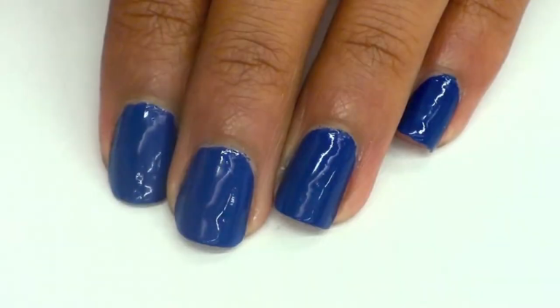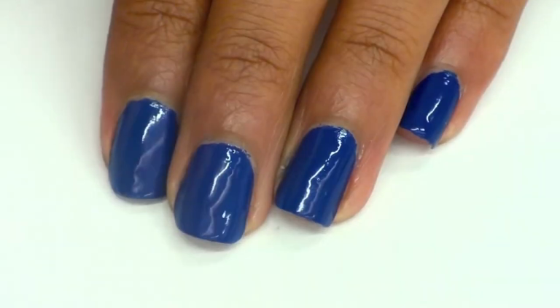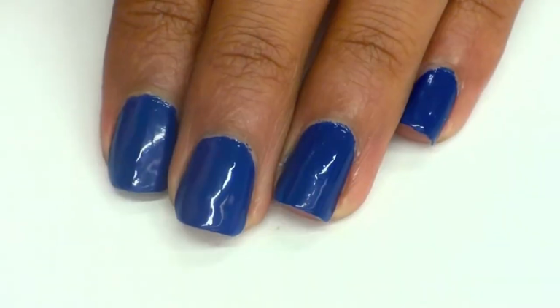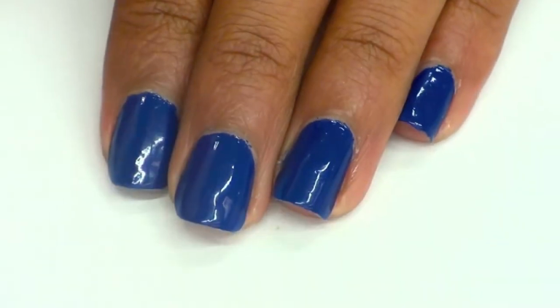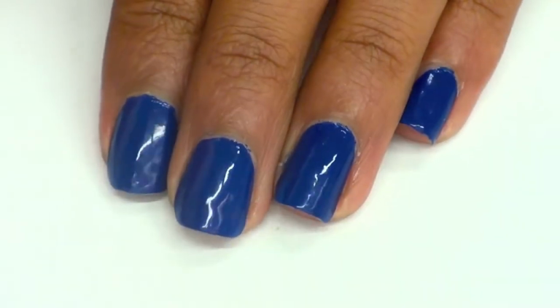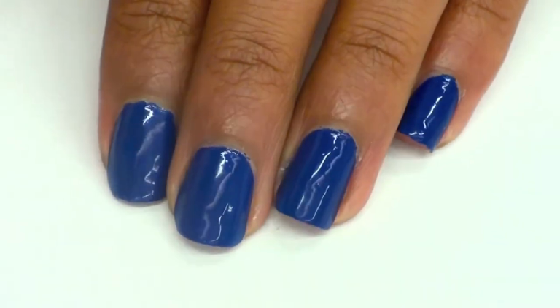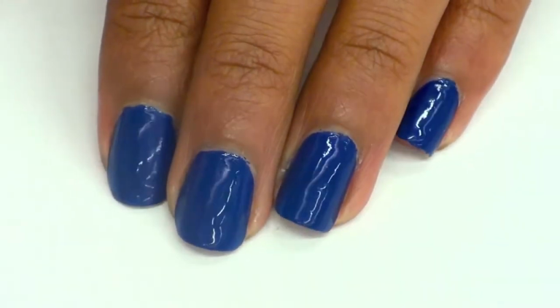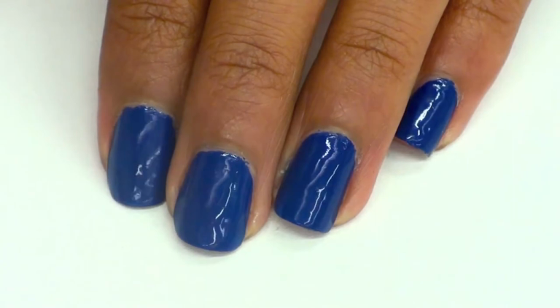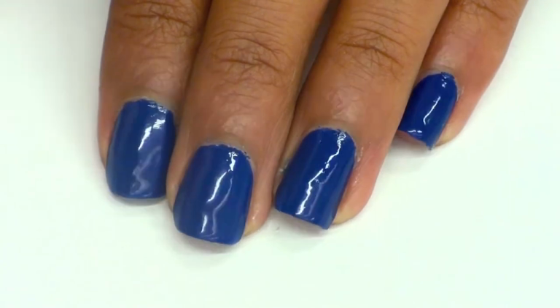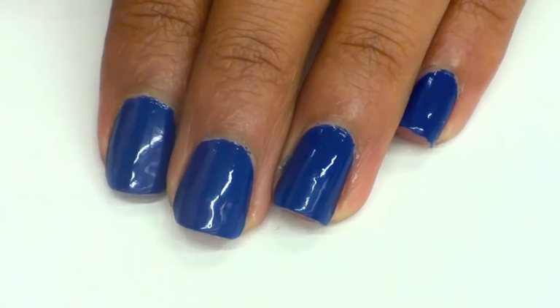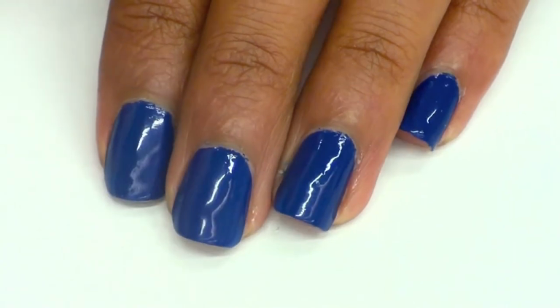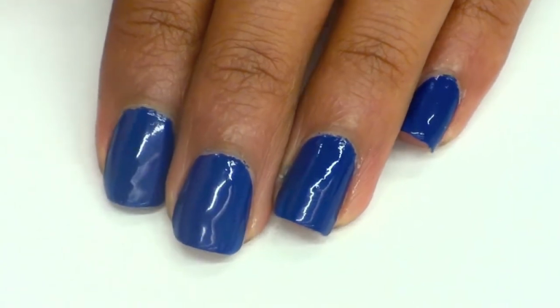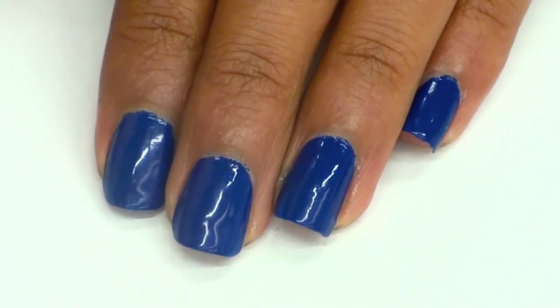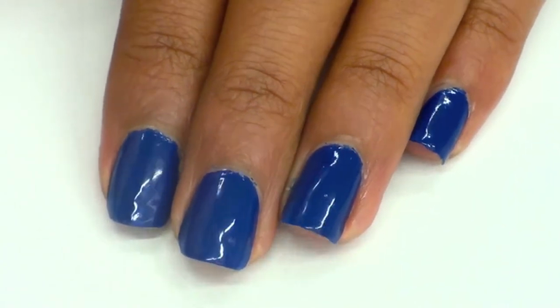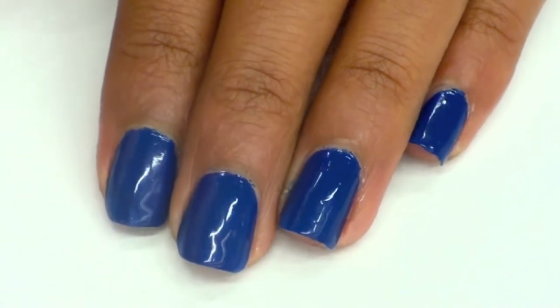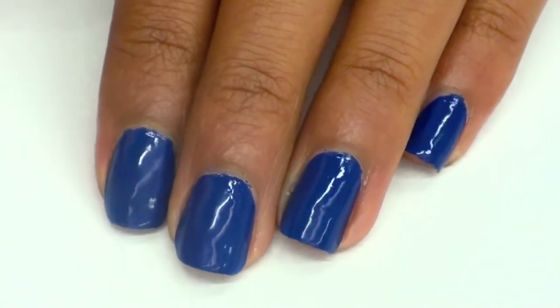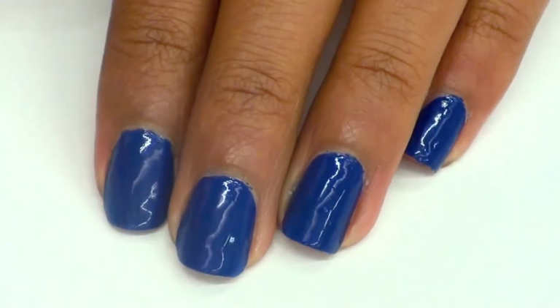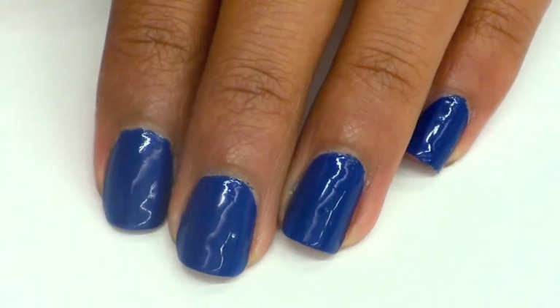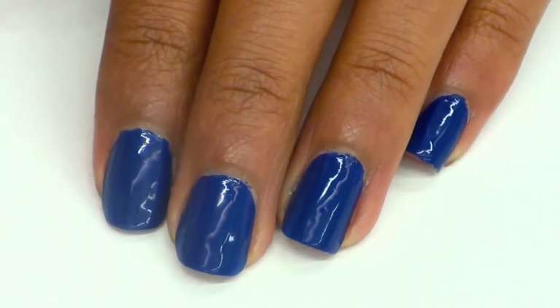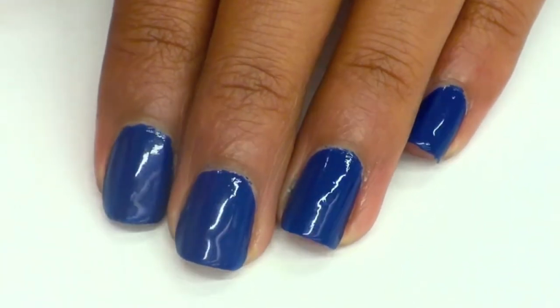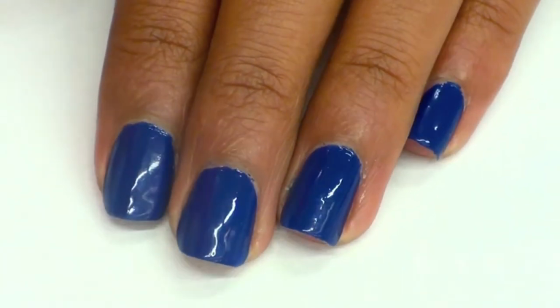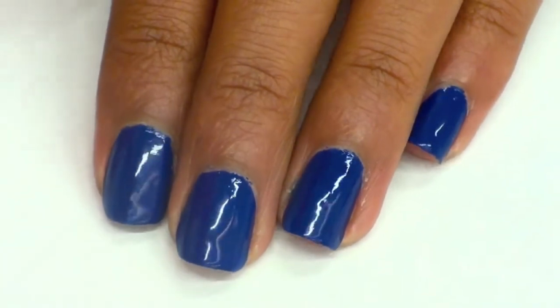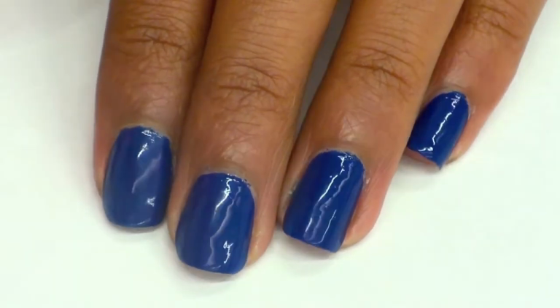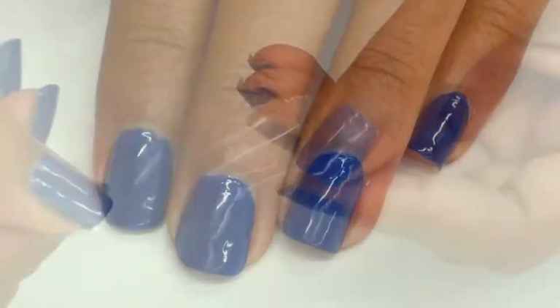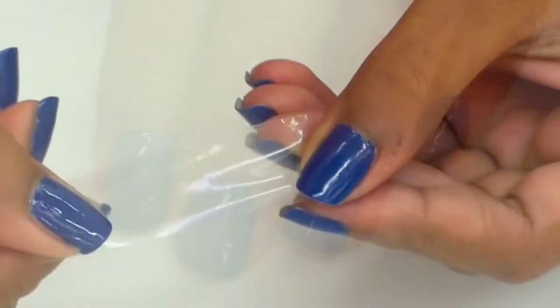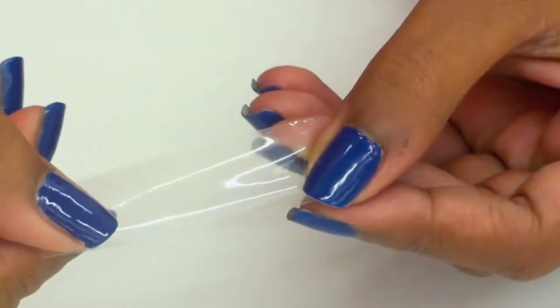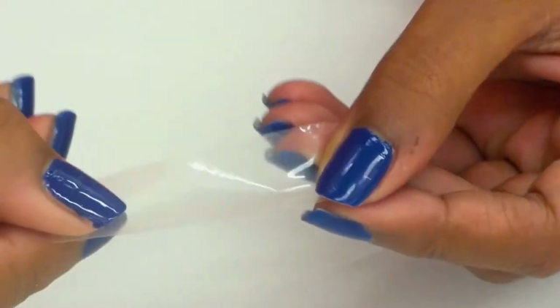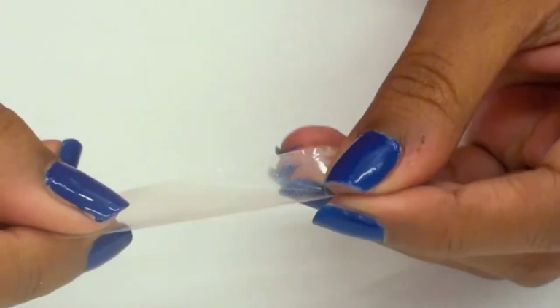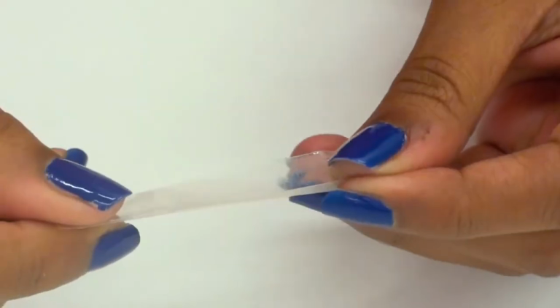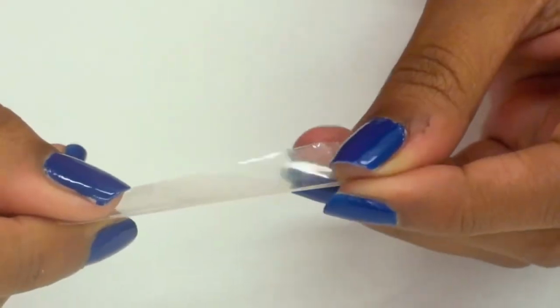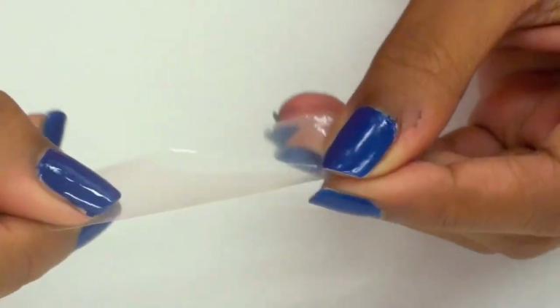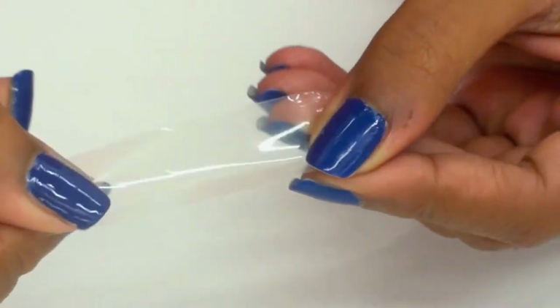First, paint all of your nails a deep dark blue — that is, after you're done applying your favorite base coat.